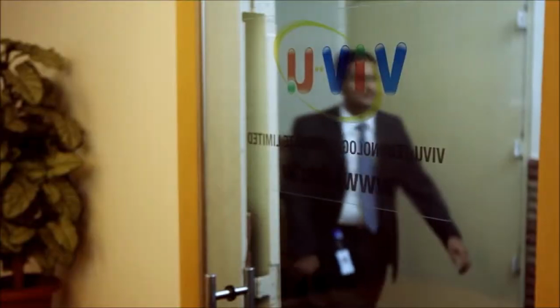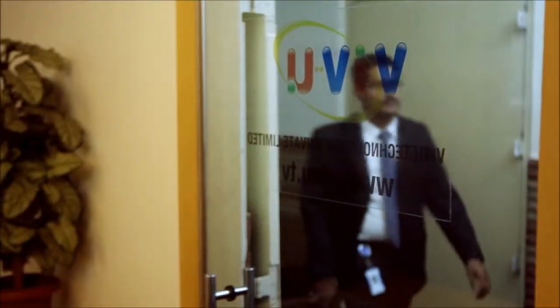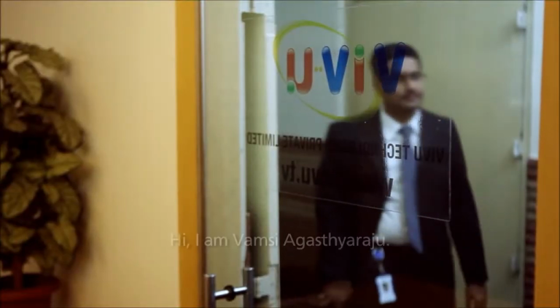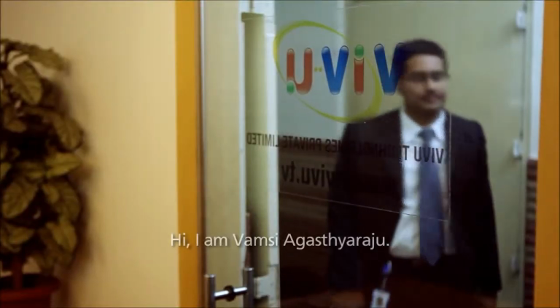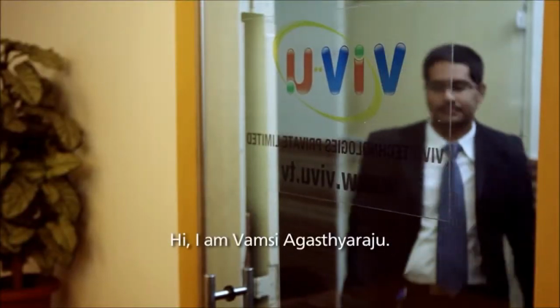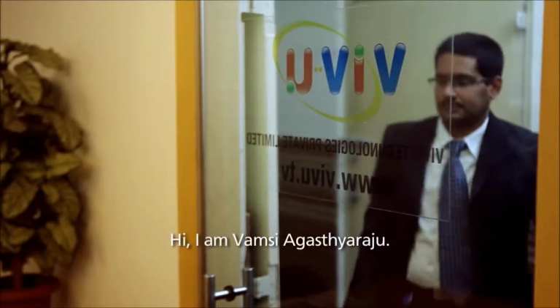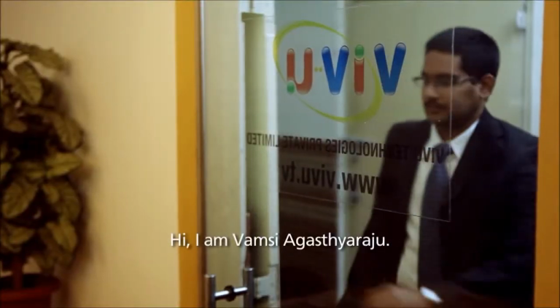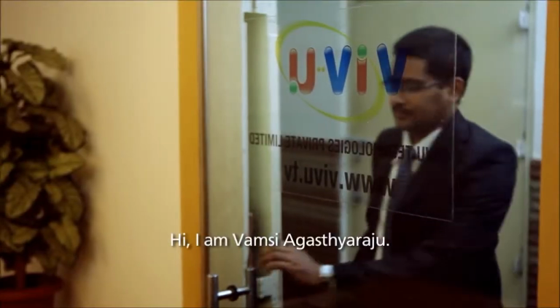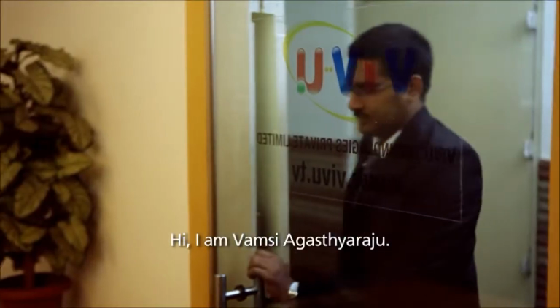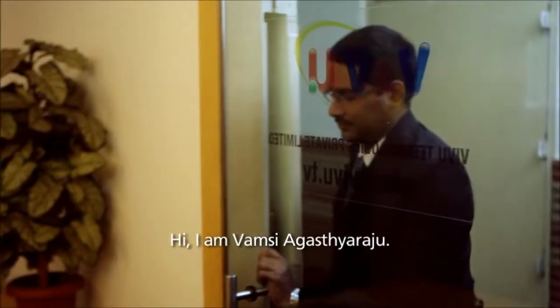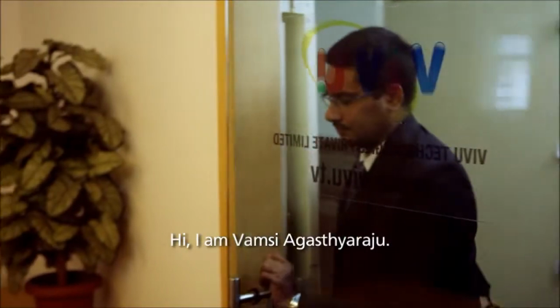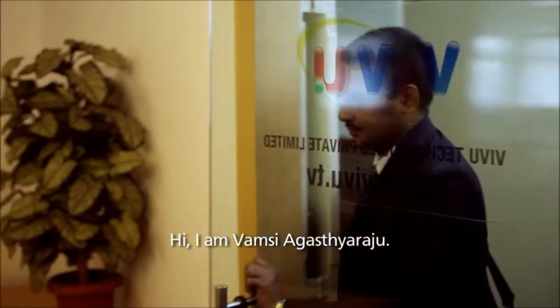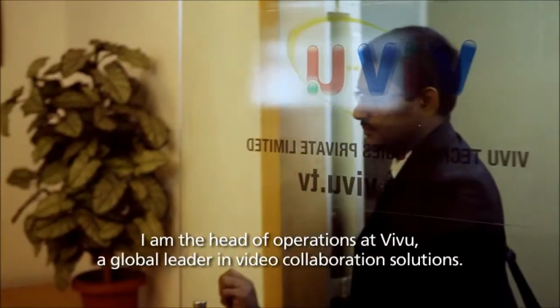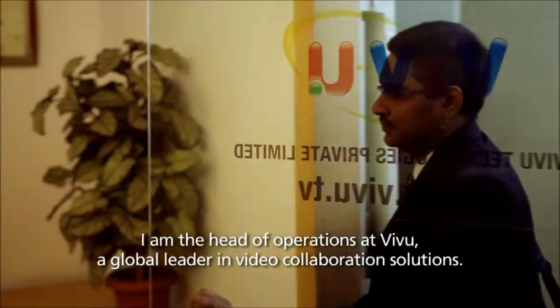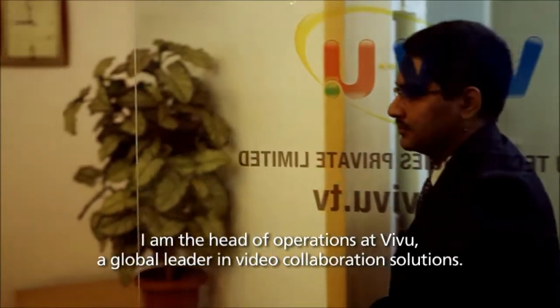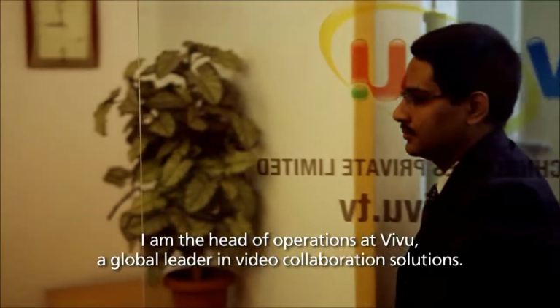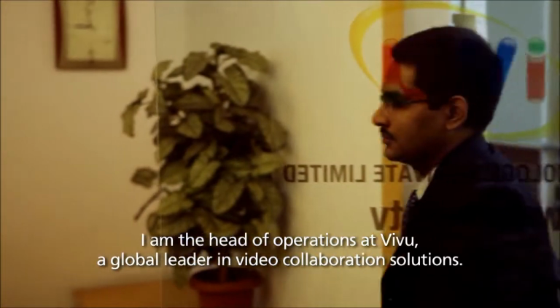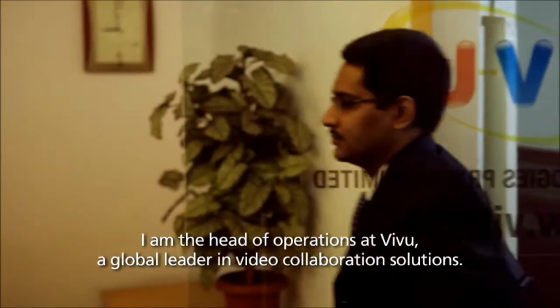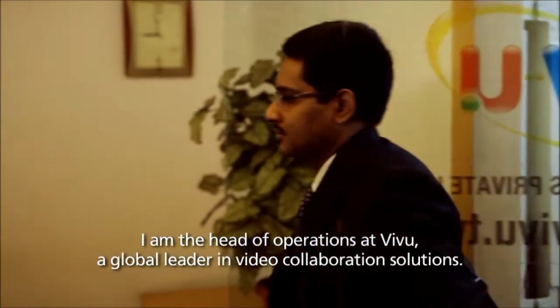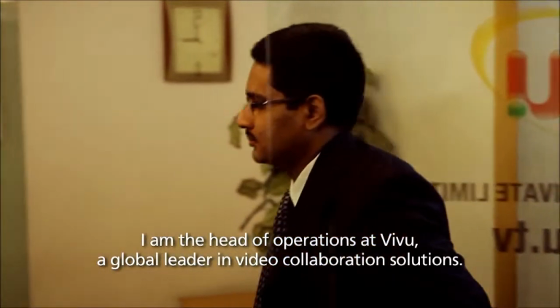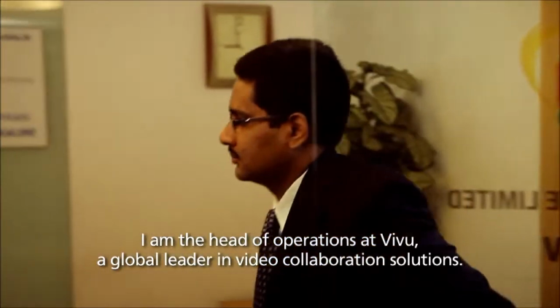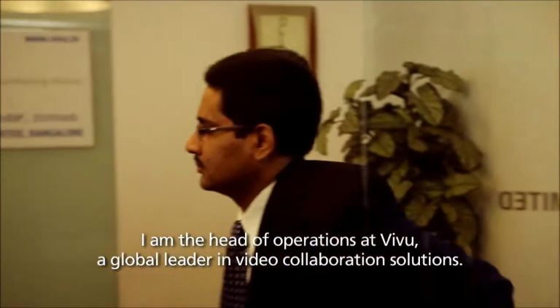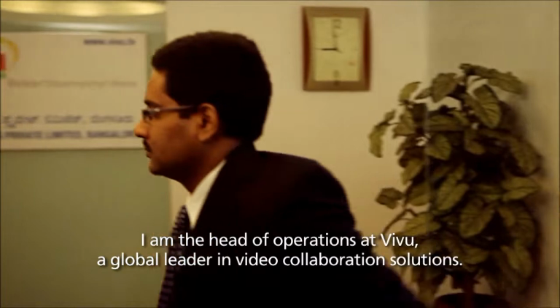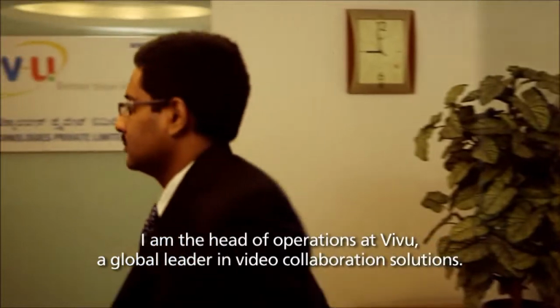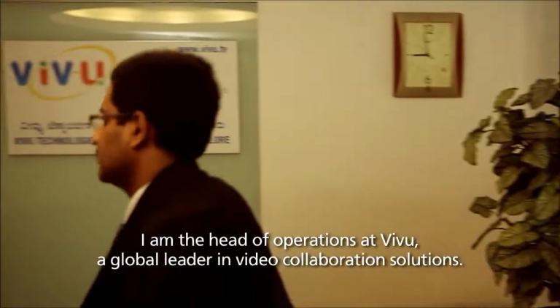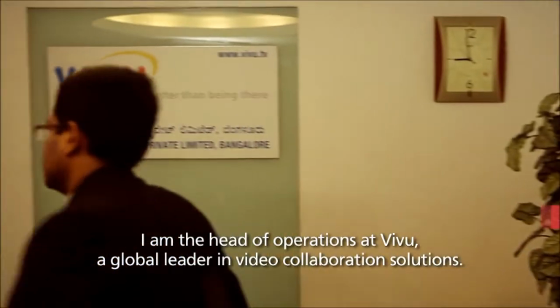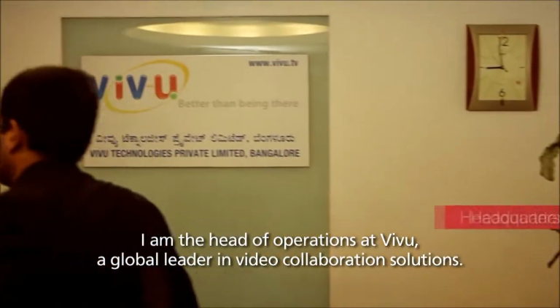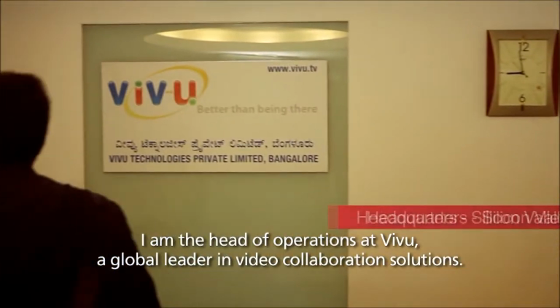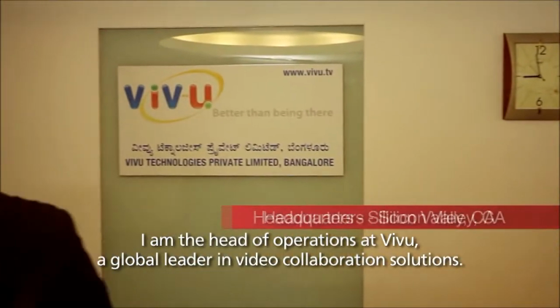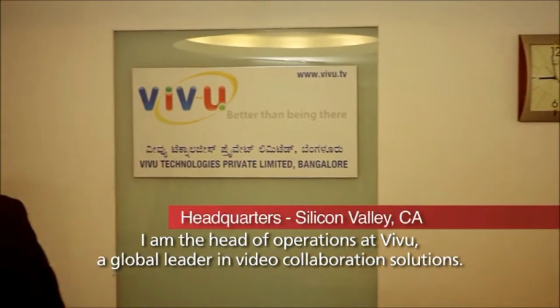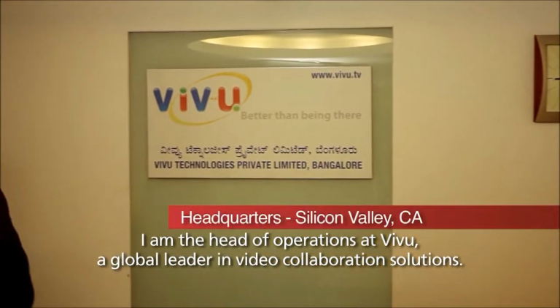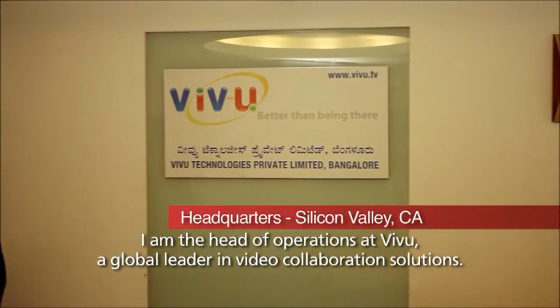Hi, I'm Vamsi Agassaraju. I'm the head of operations at VVU, a global leader in video collaboration solutions.